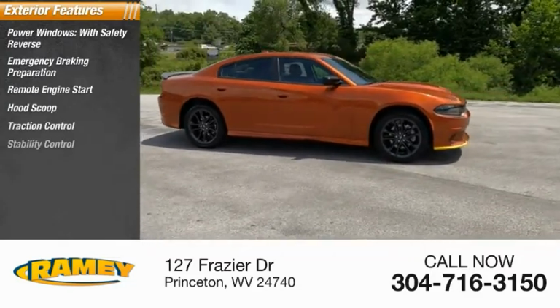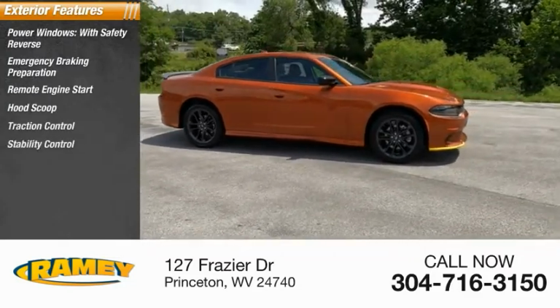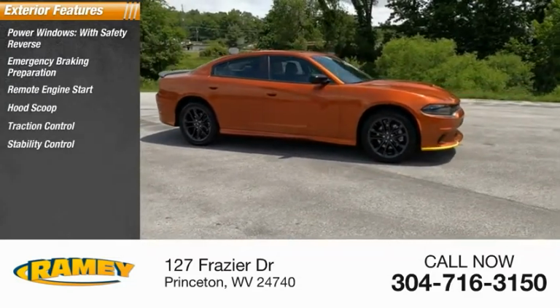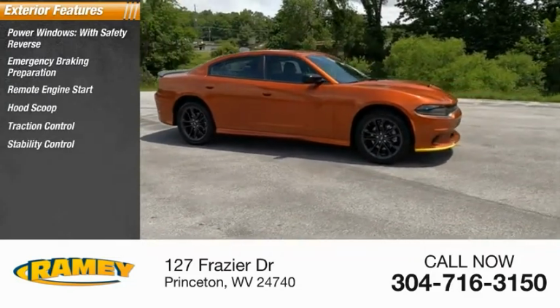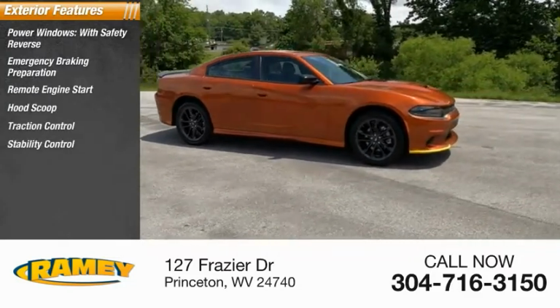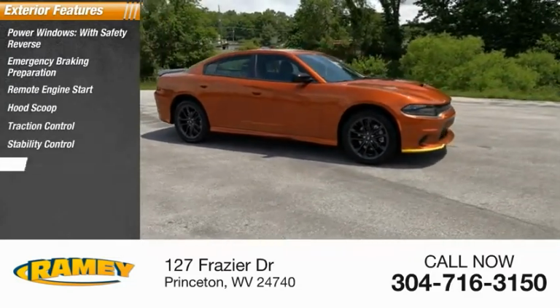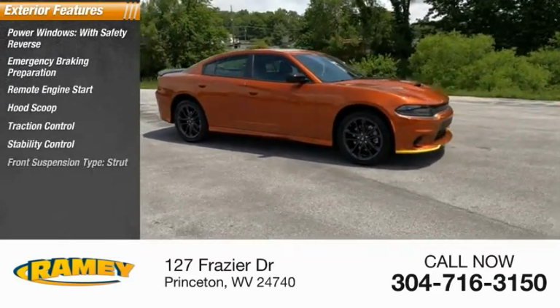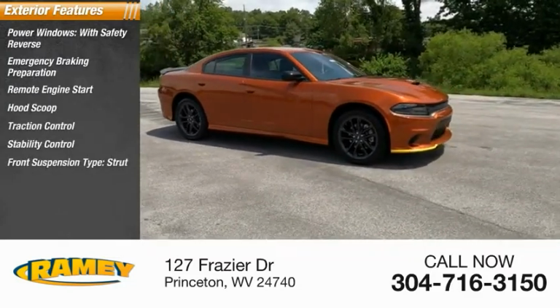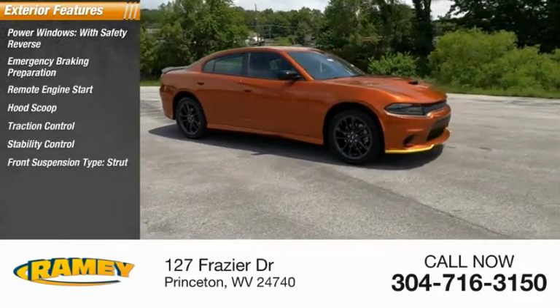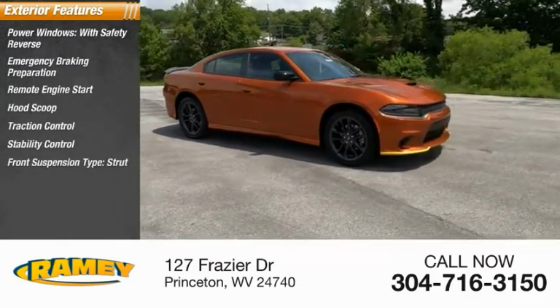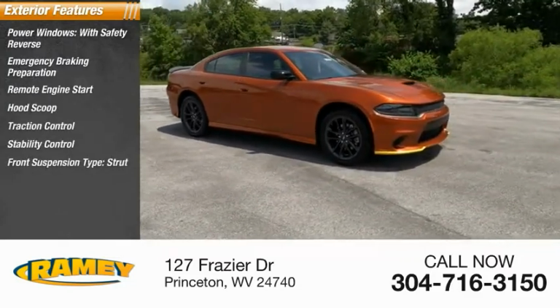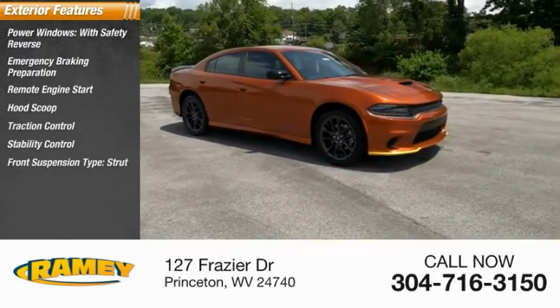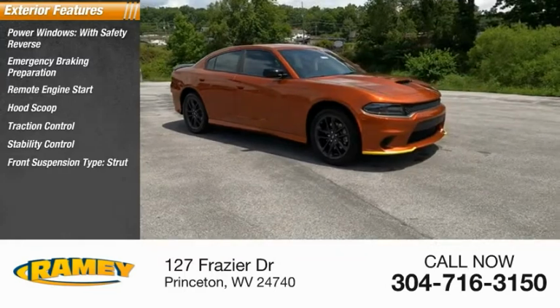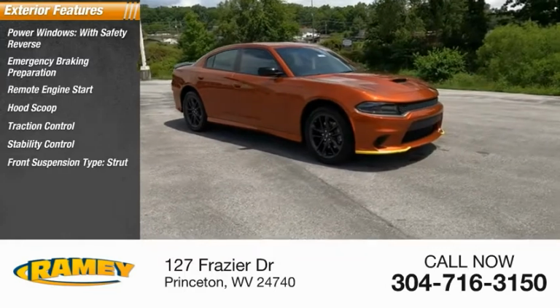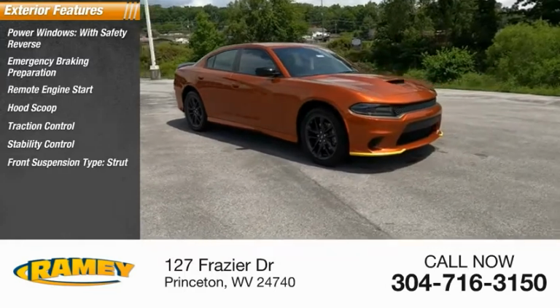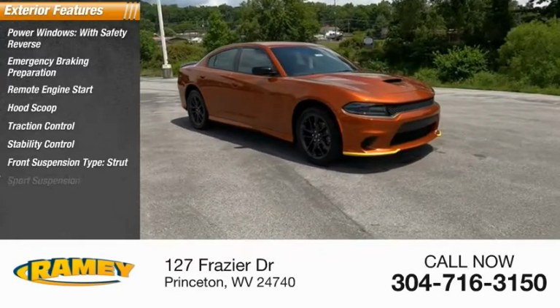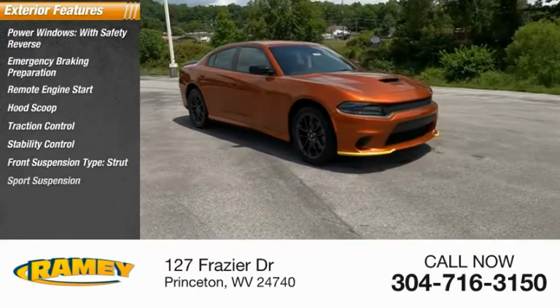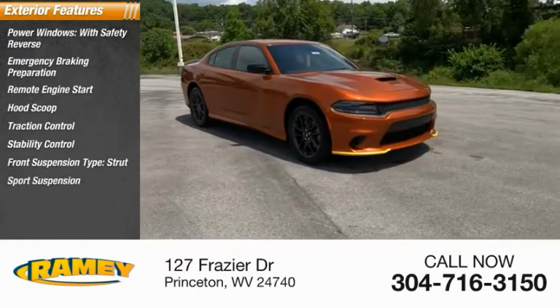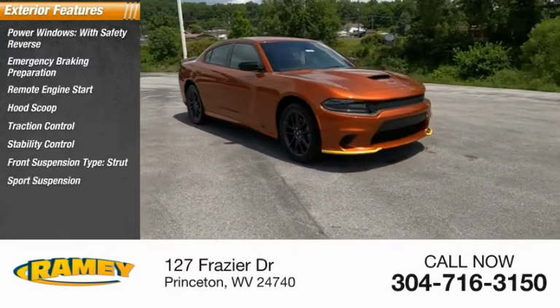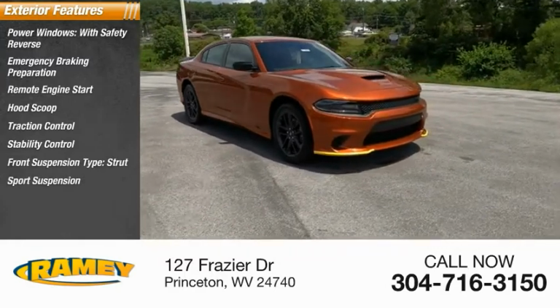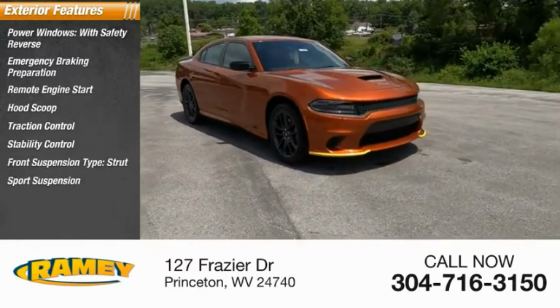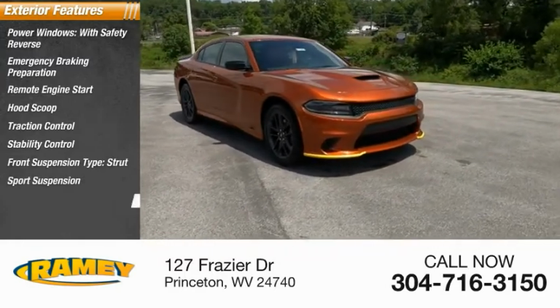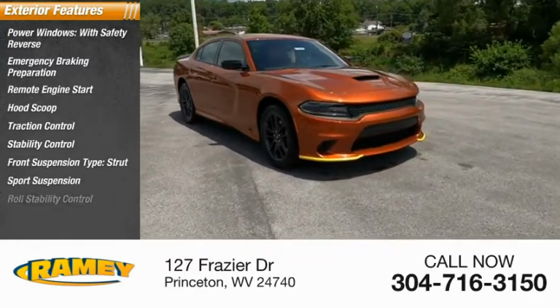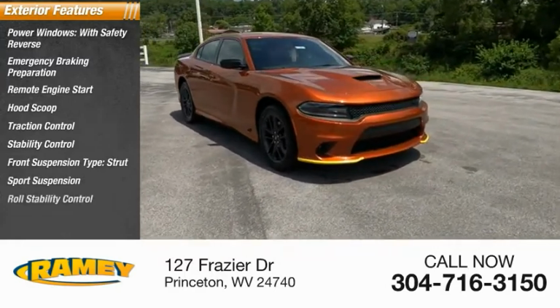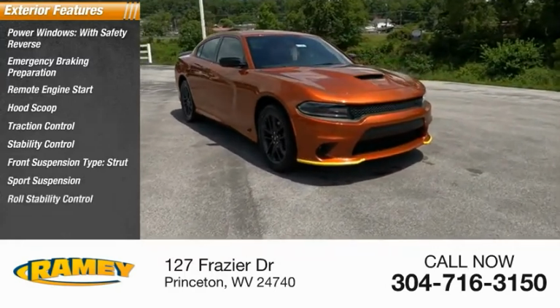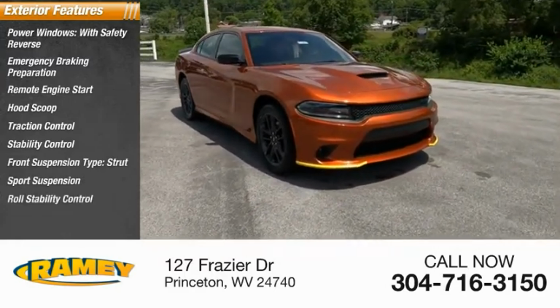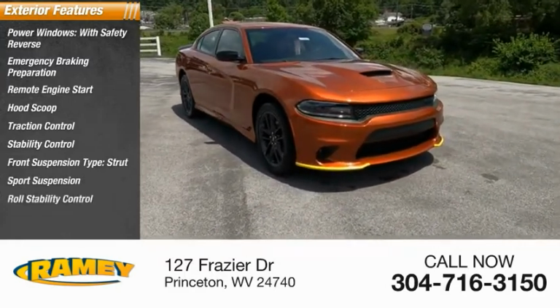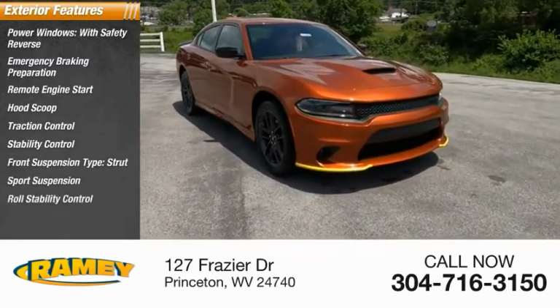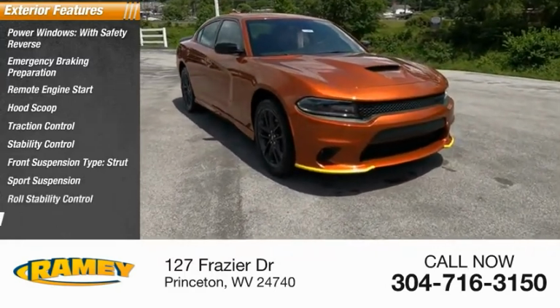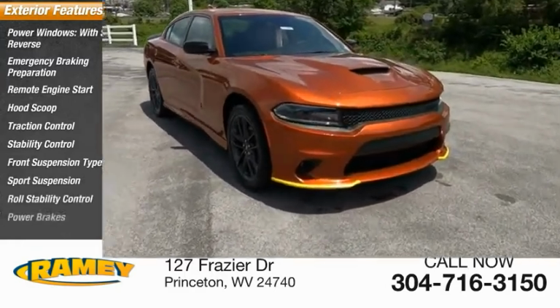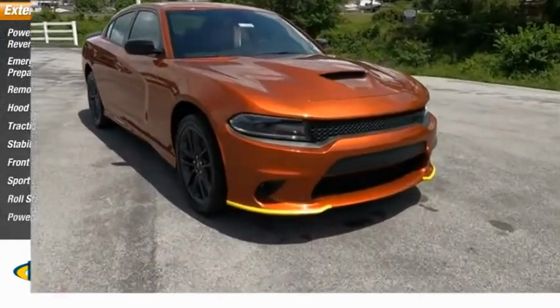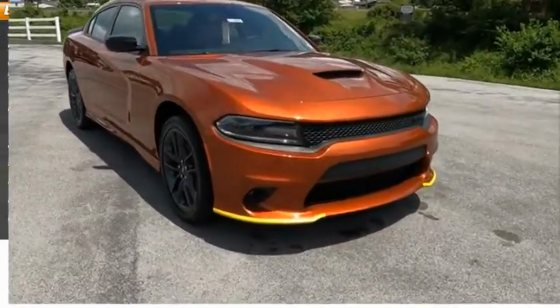Stability control, front suspension type strut, sport suspension, roll stability control, power brakes.